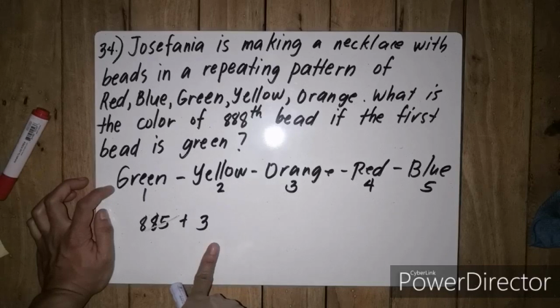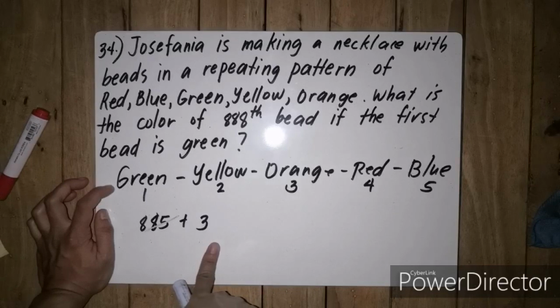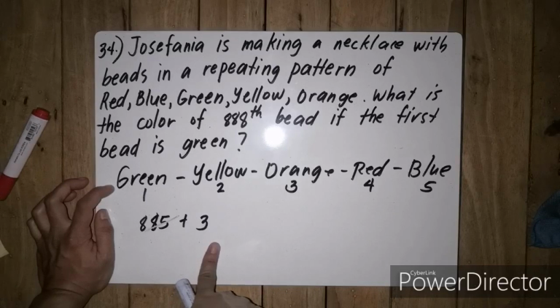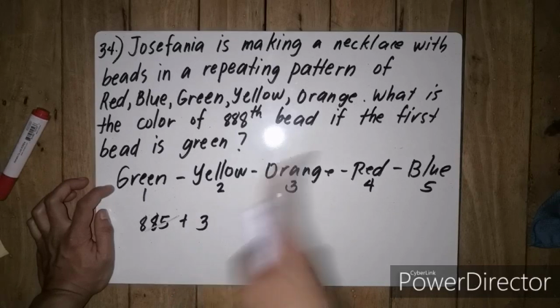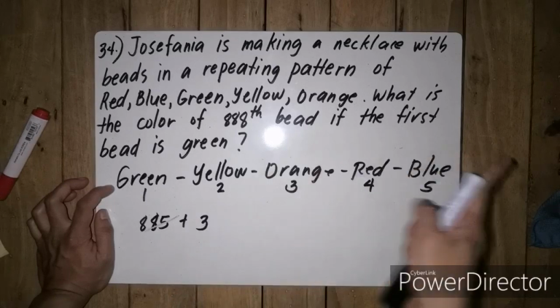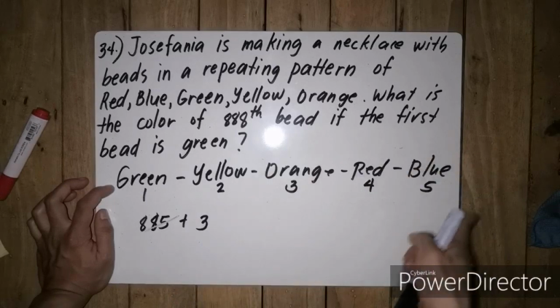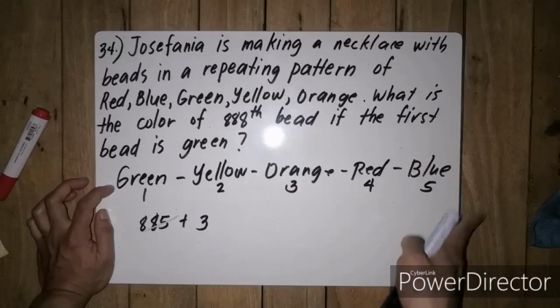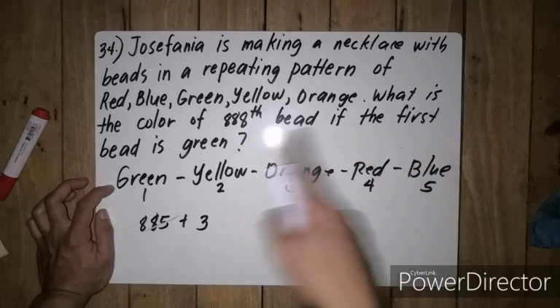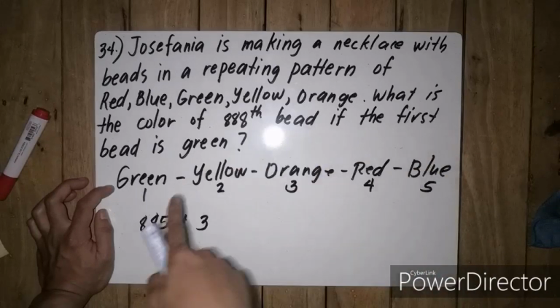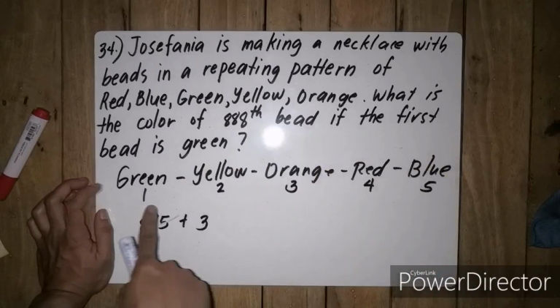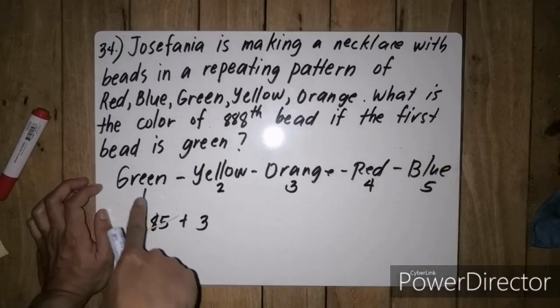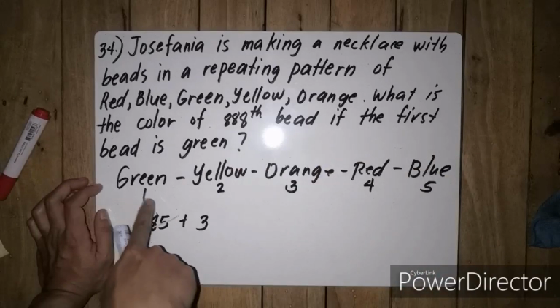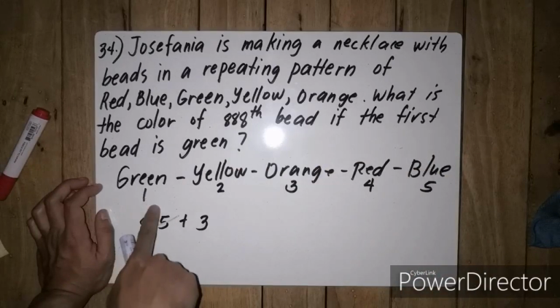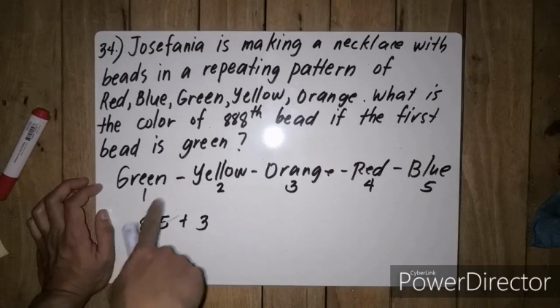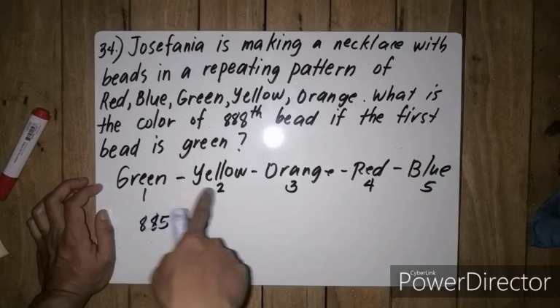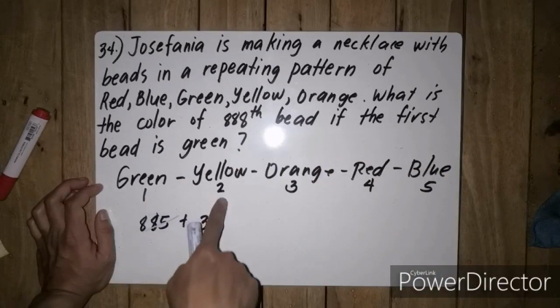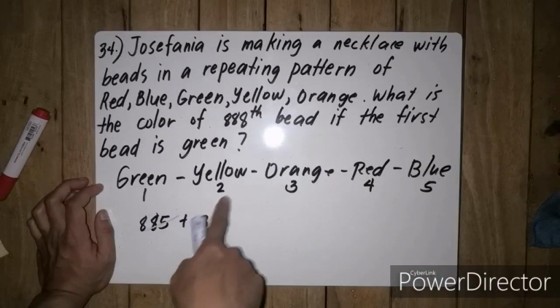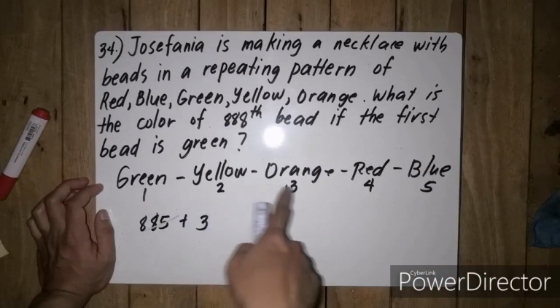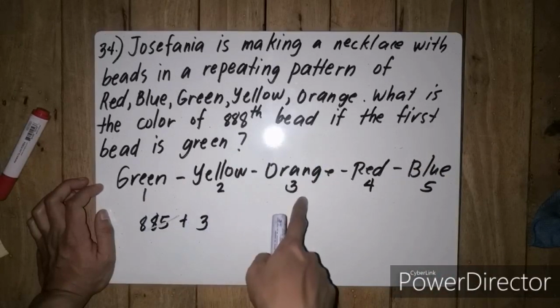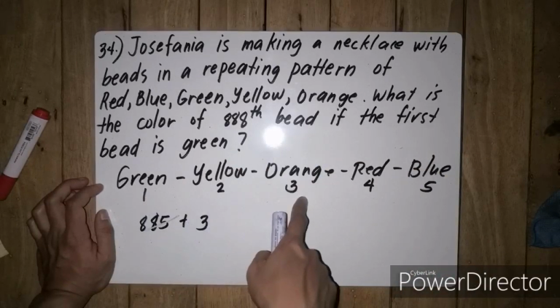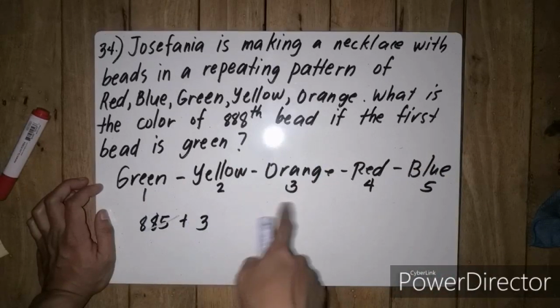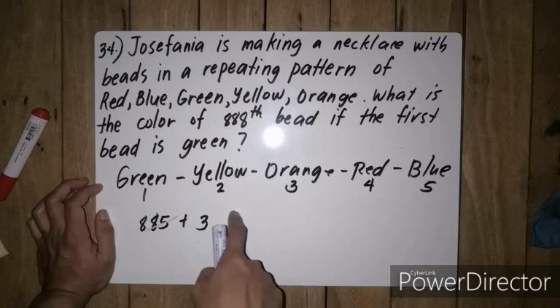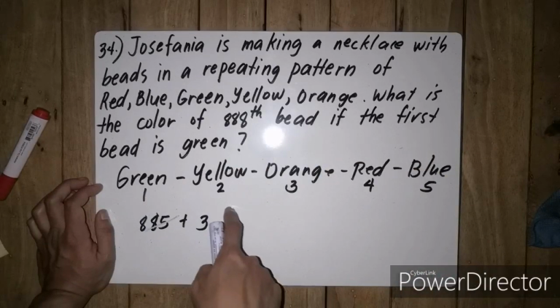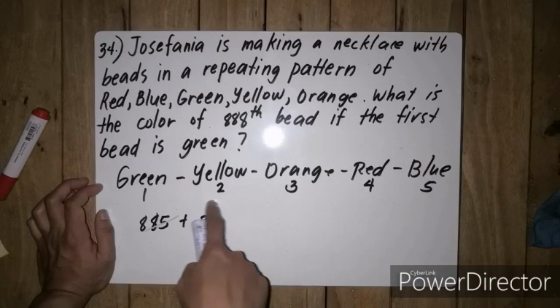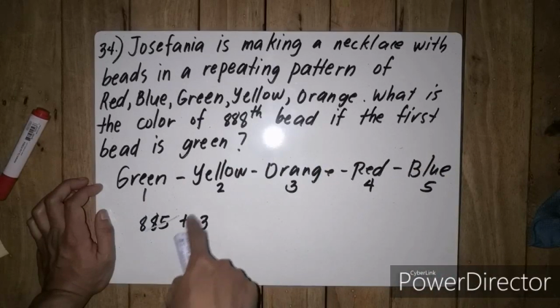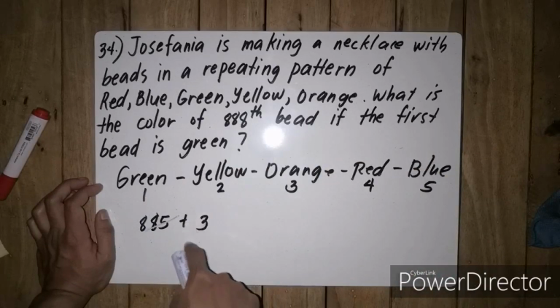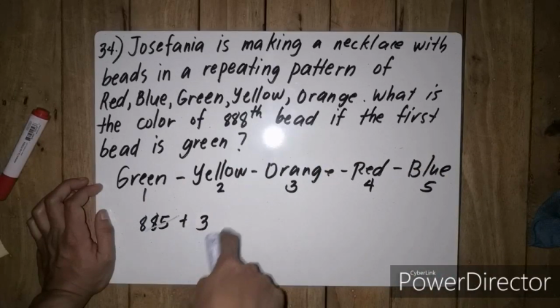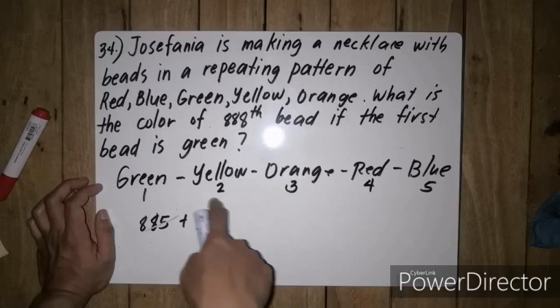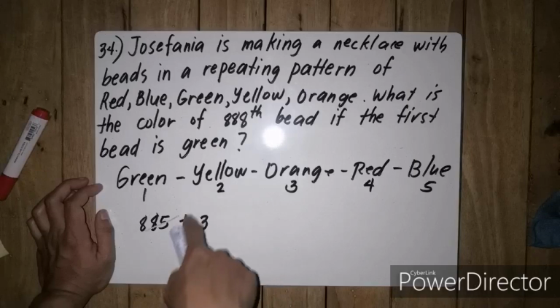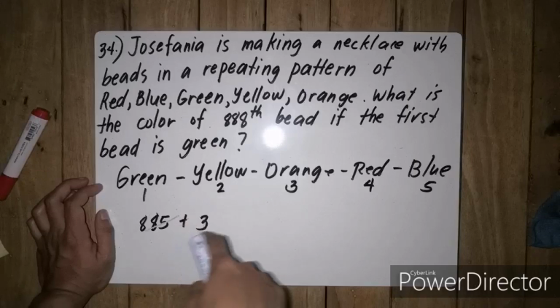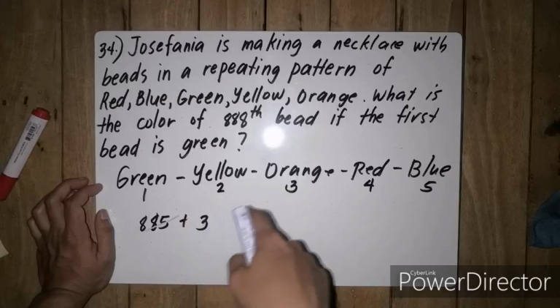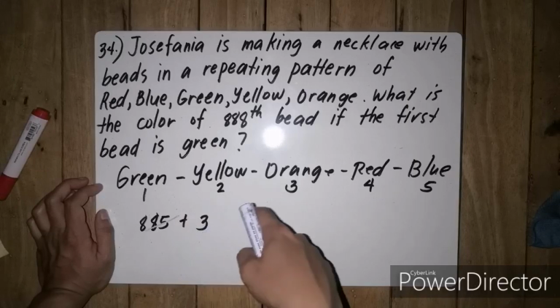So we are 1, 2, 3. So our answer is 3, which corresponds to orange.